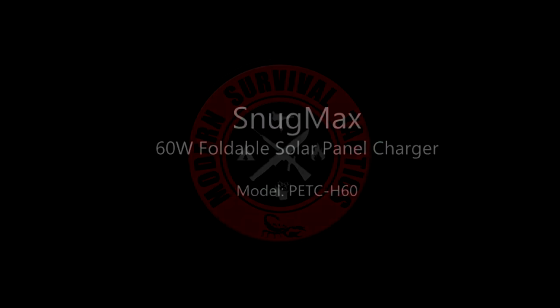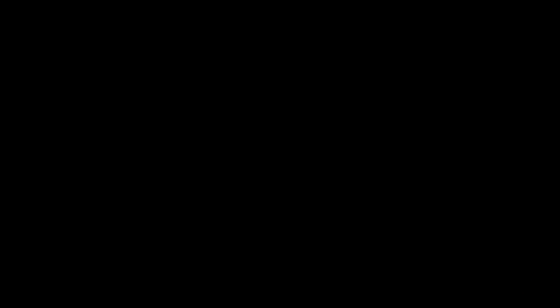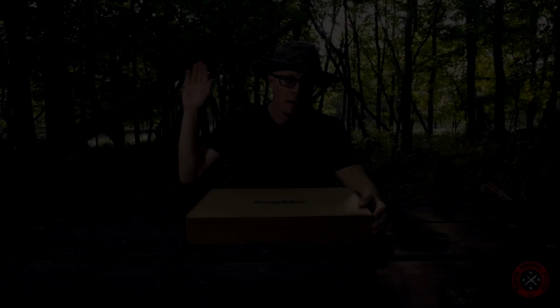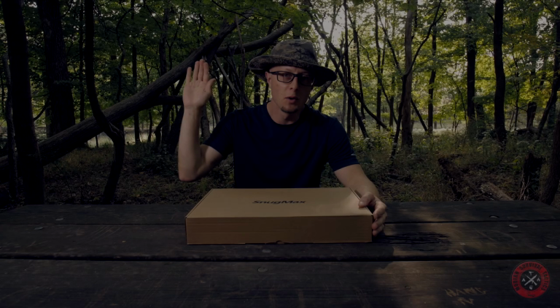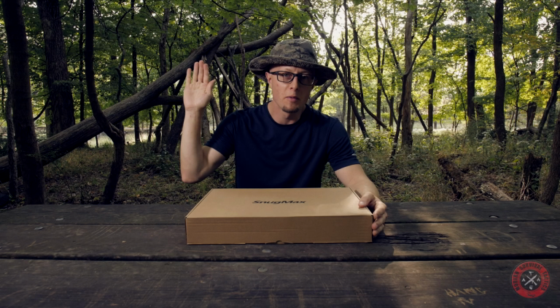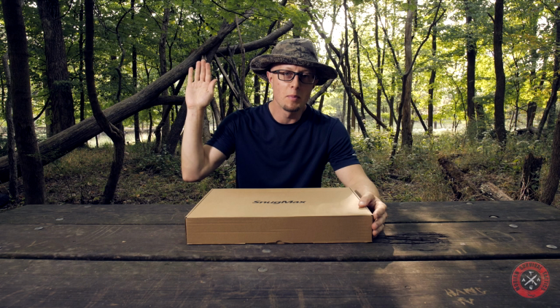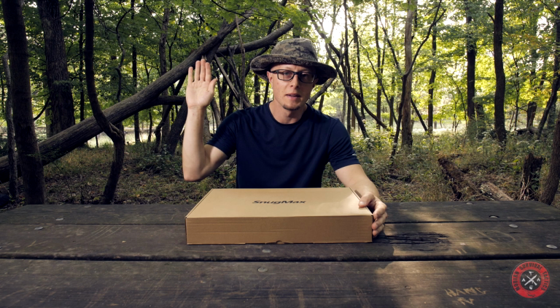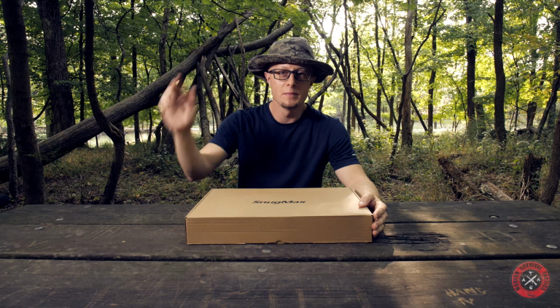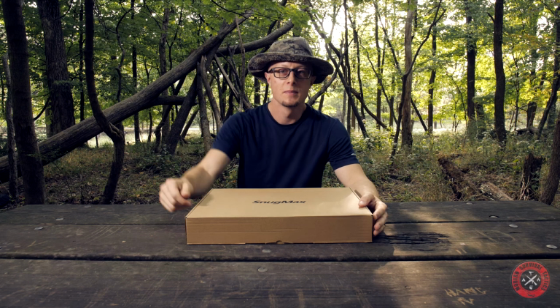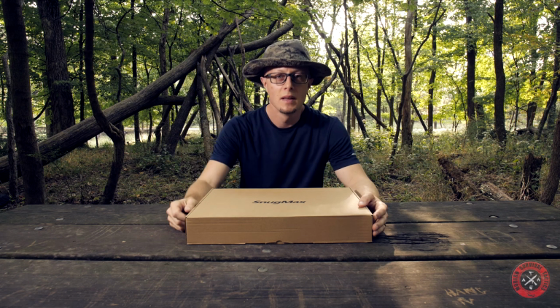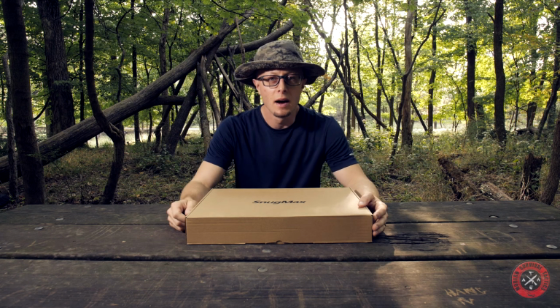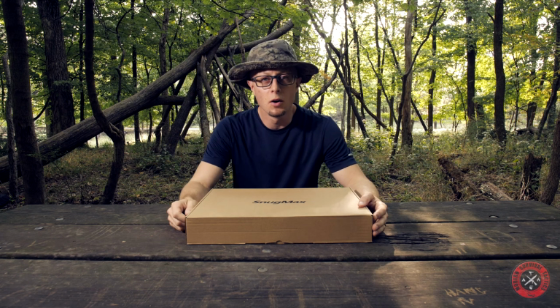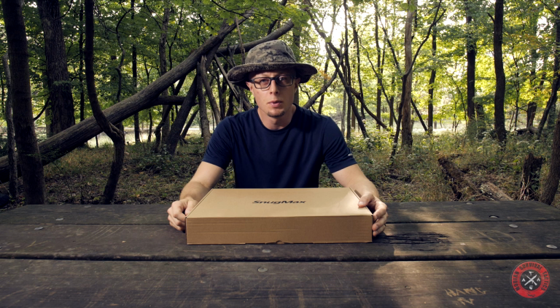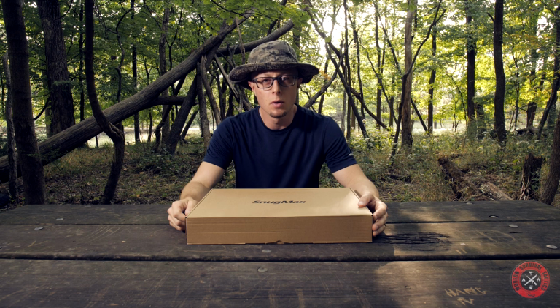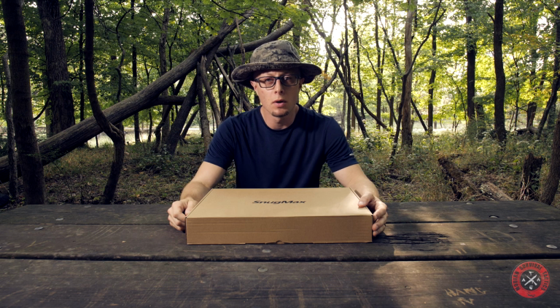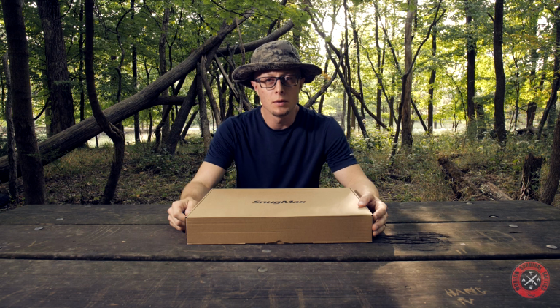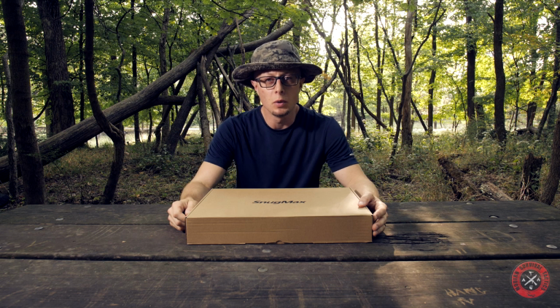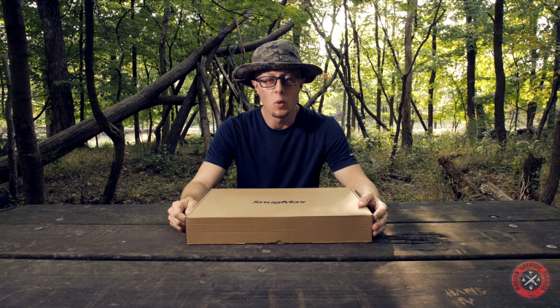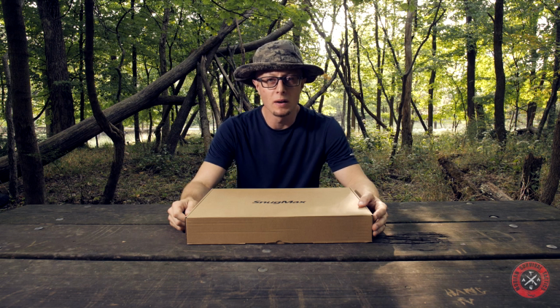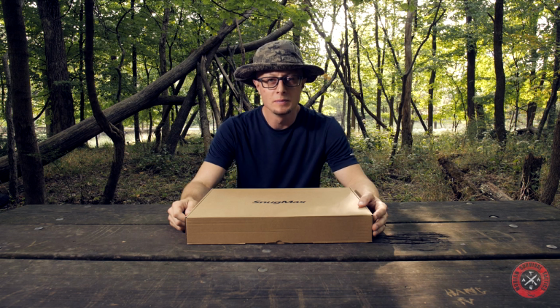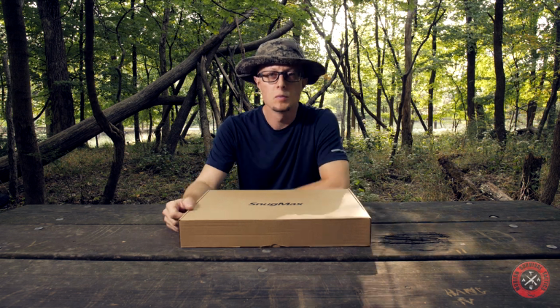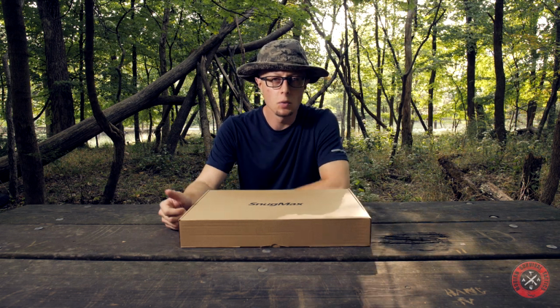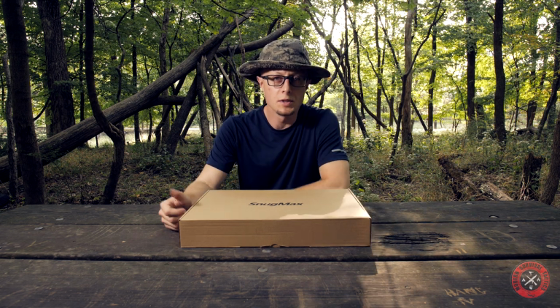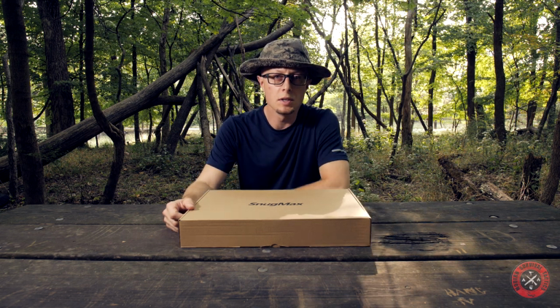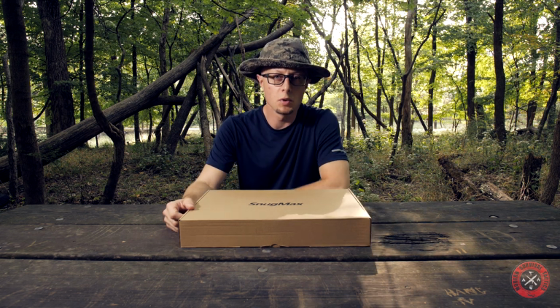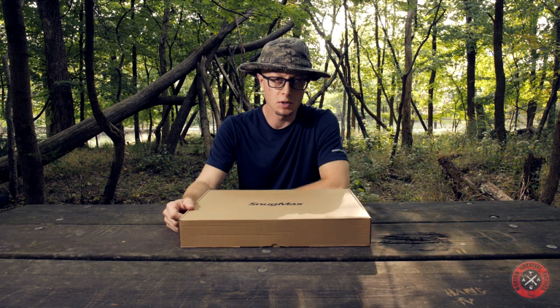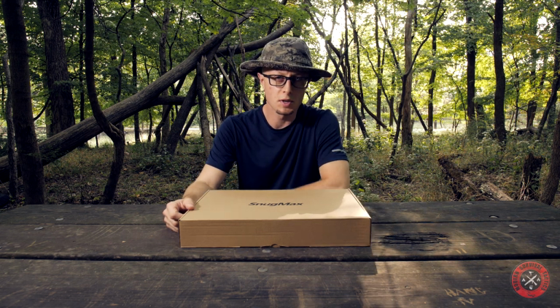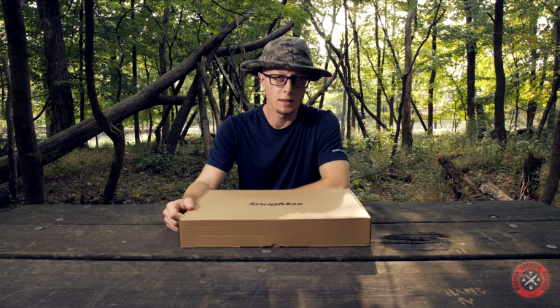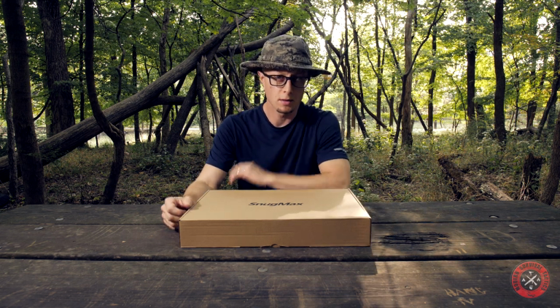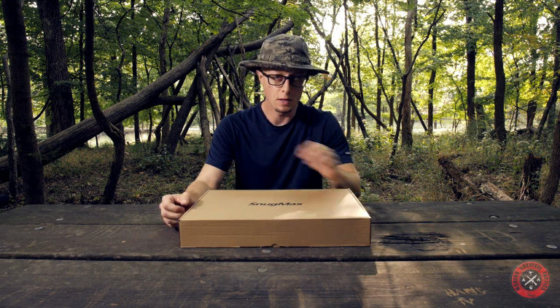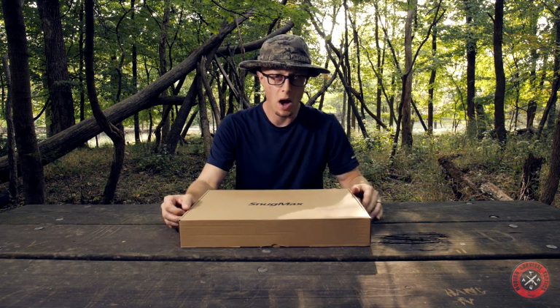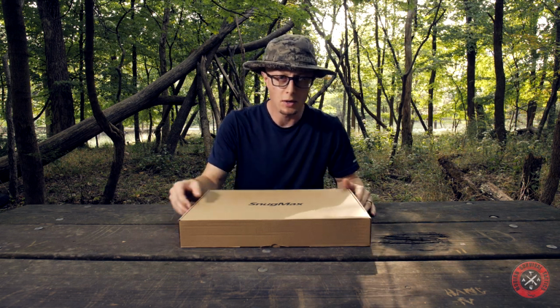Hello everybody, I hope you are all doing well. So let's see what's inside the box.